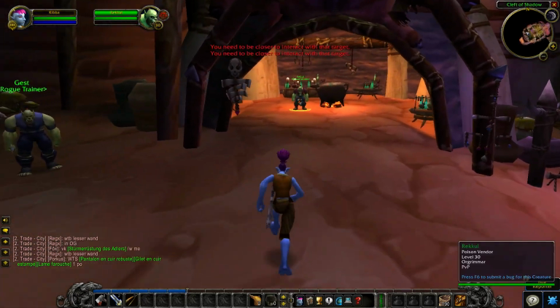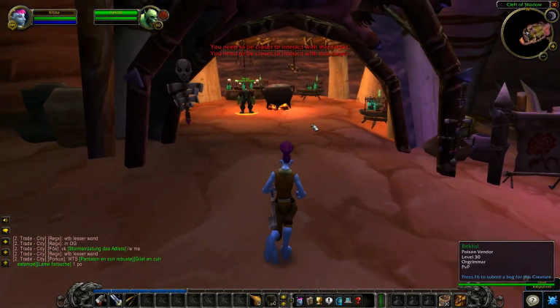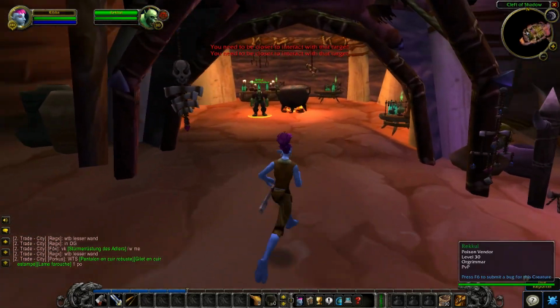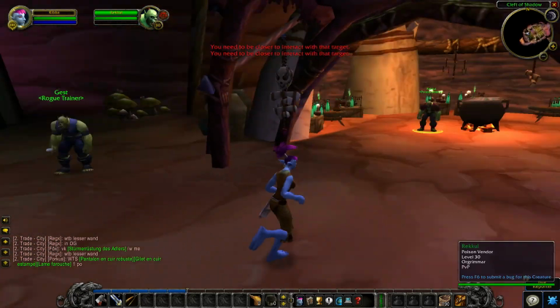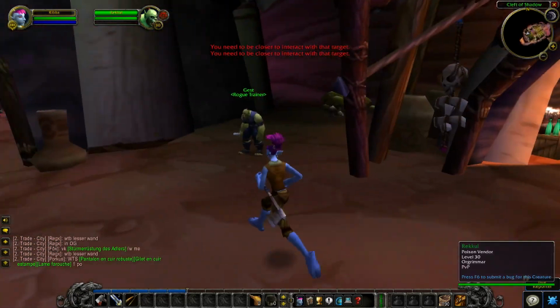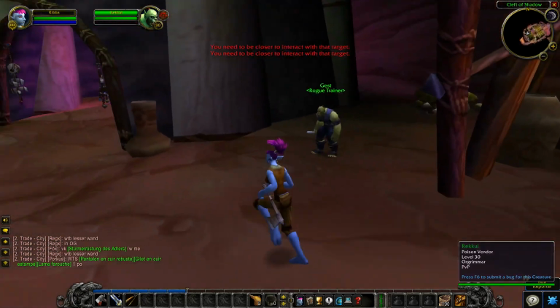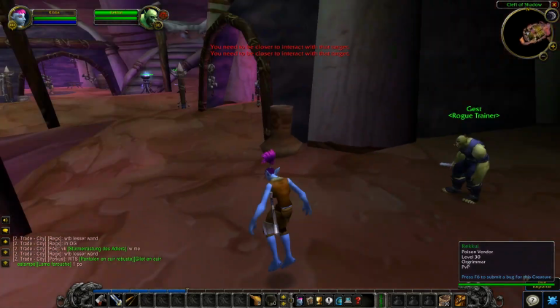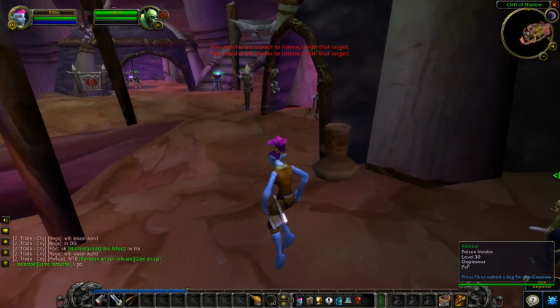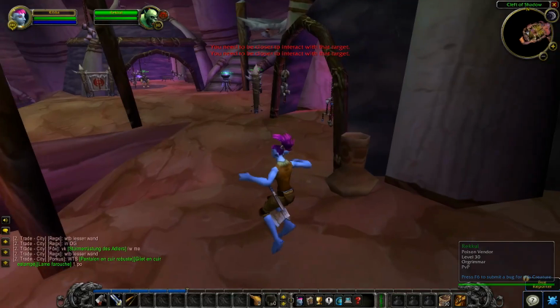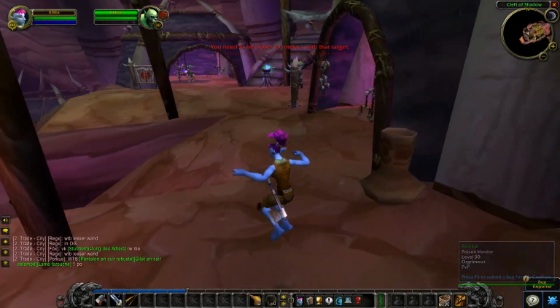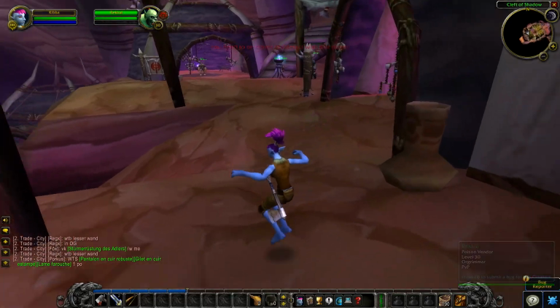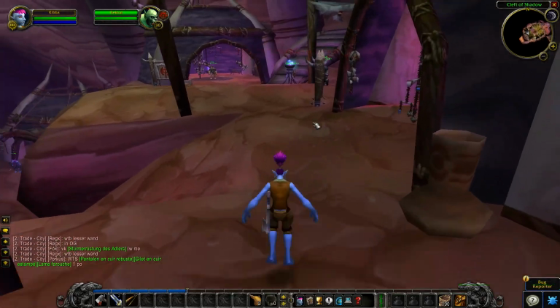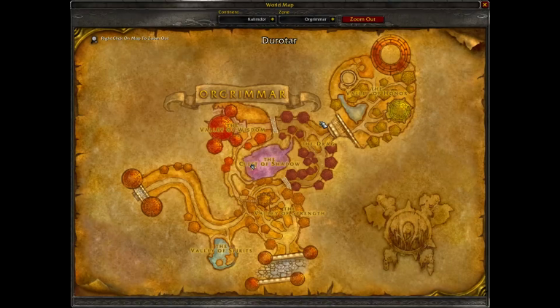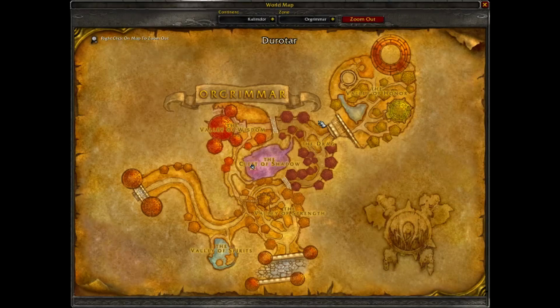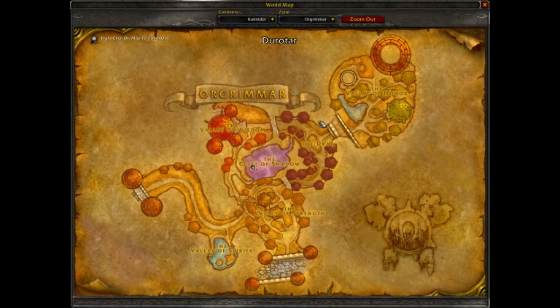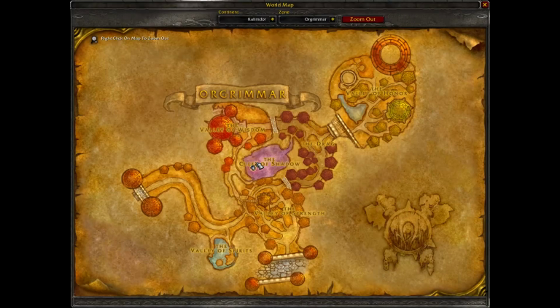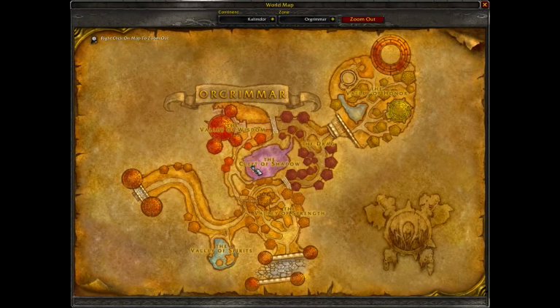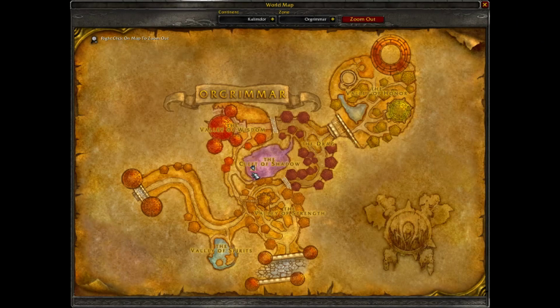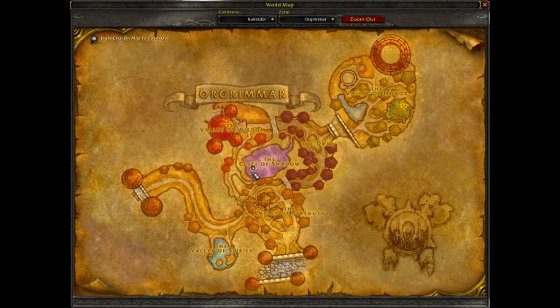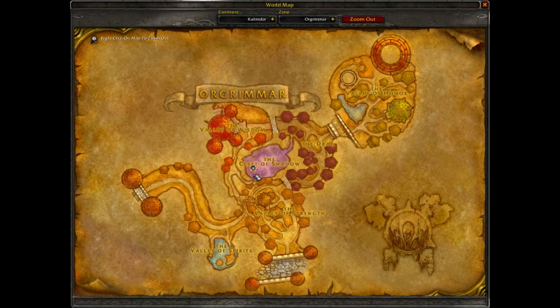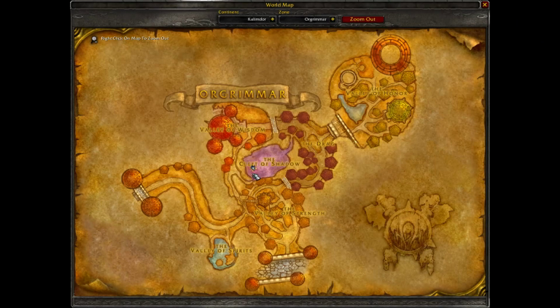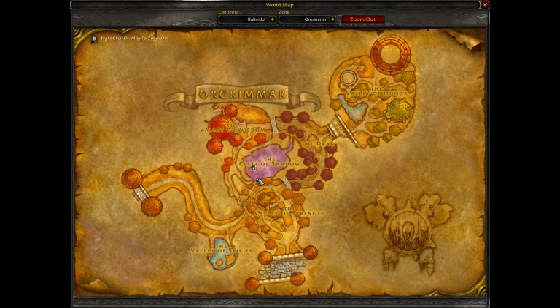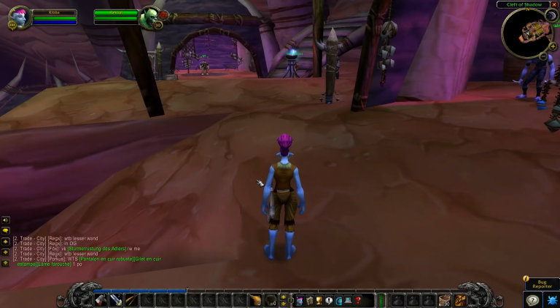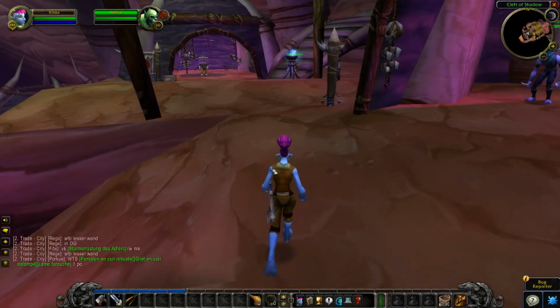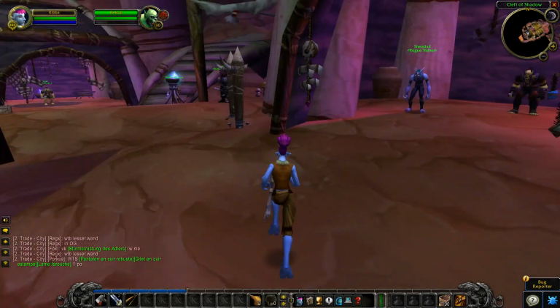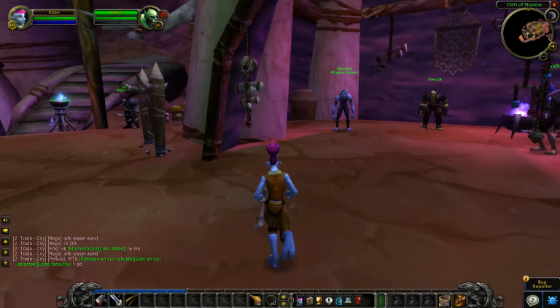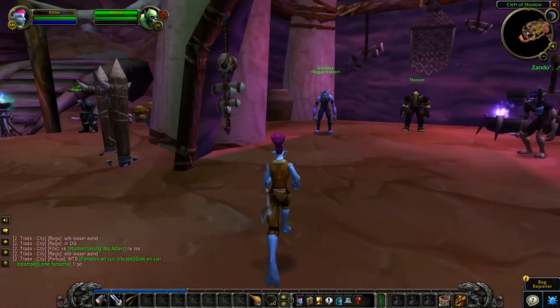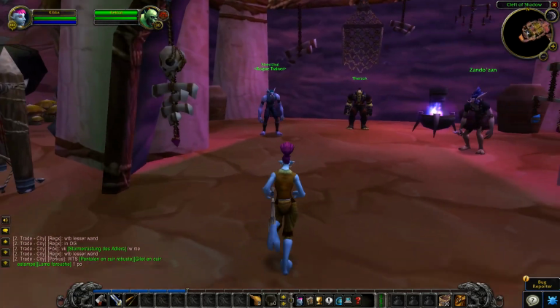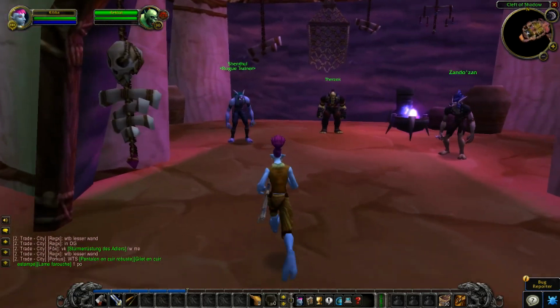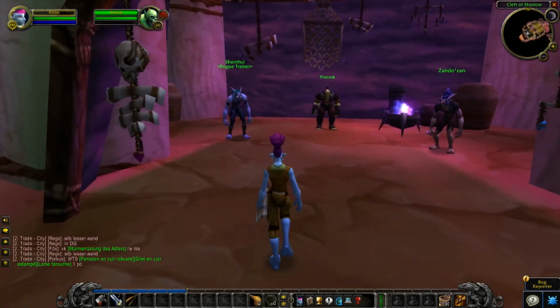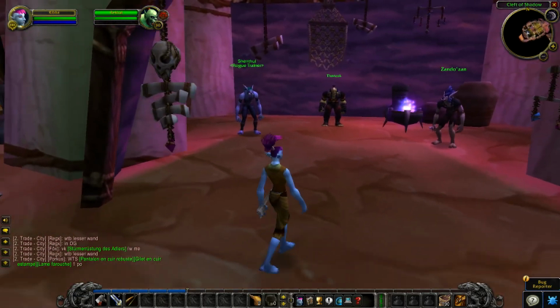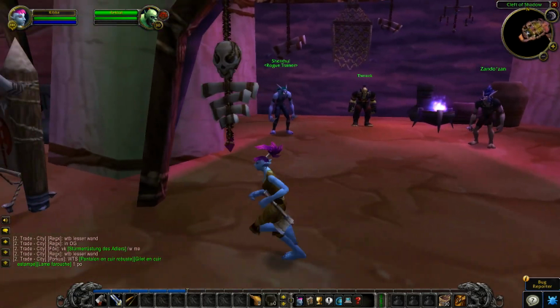So if you want to train your rogue abilities, you go here in the Cleft of Shadow and talk to the peoples.